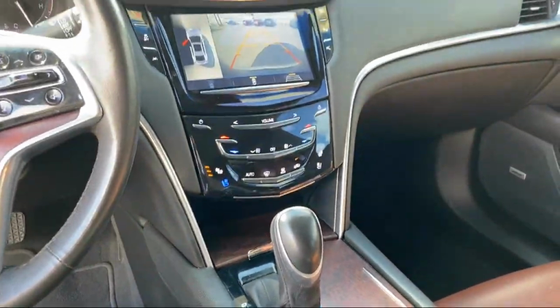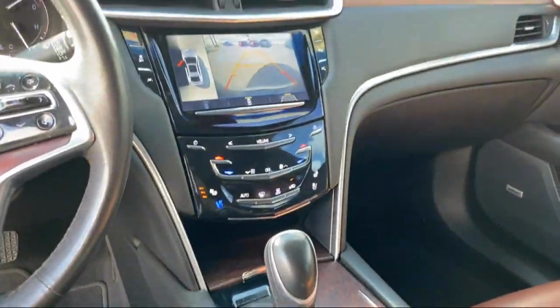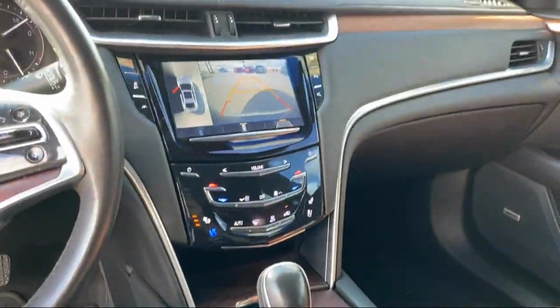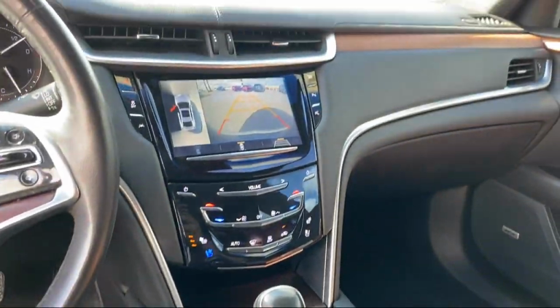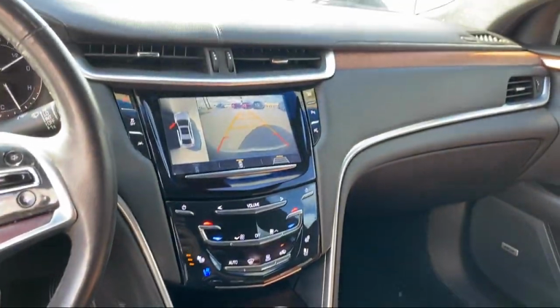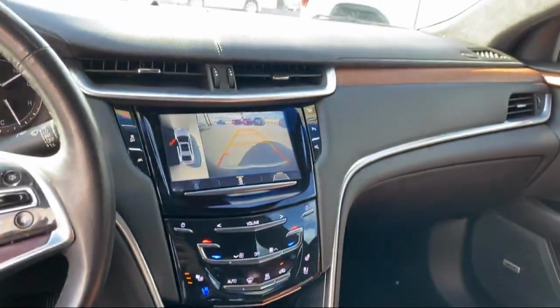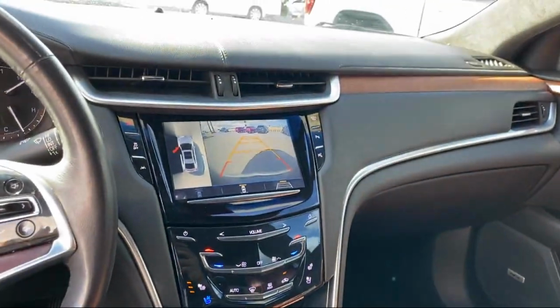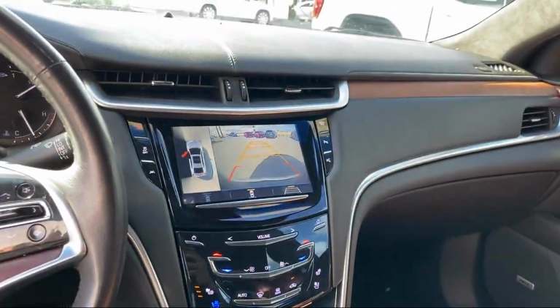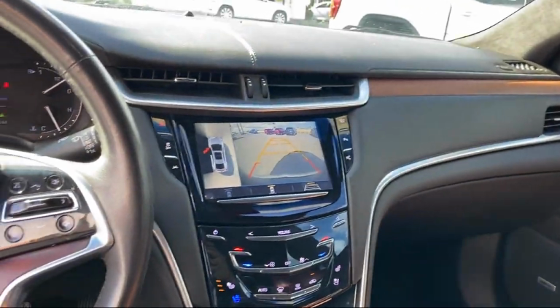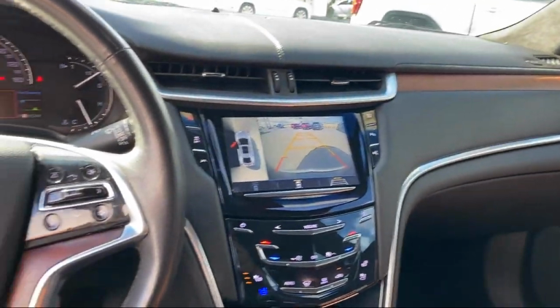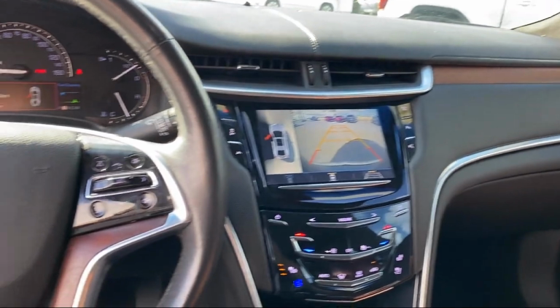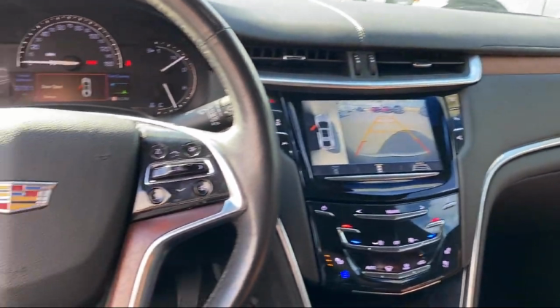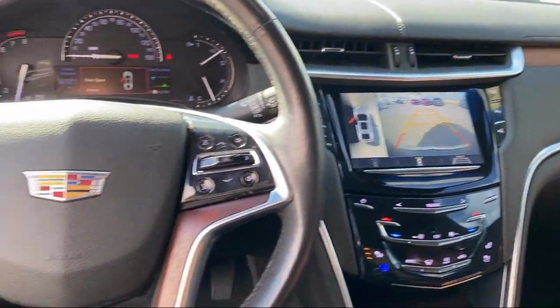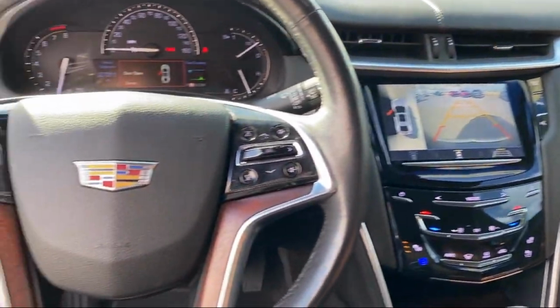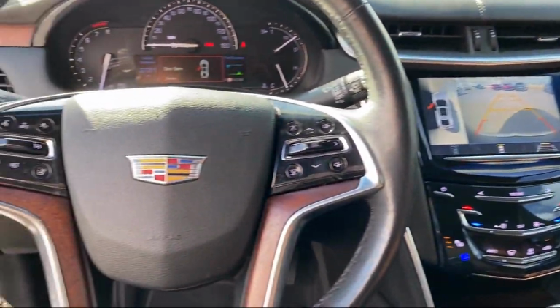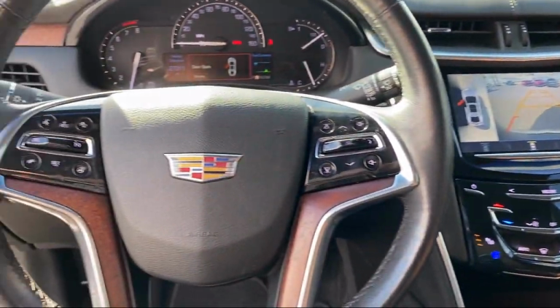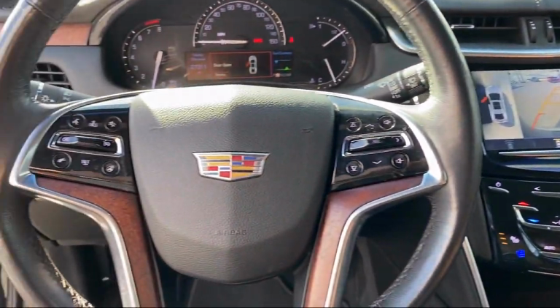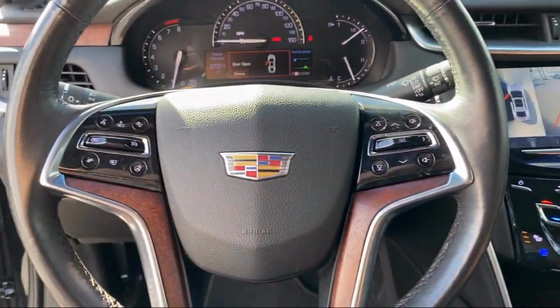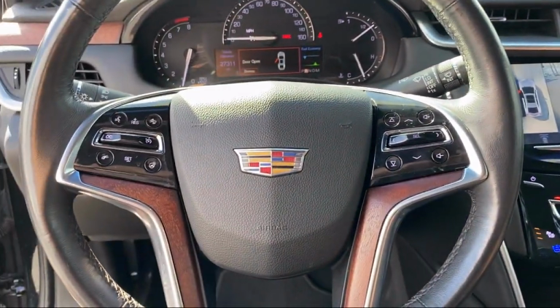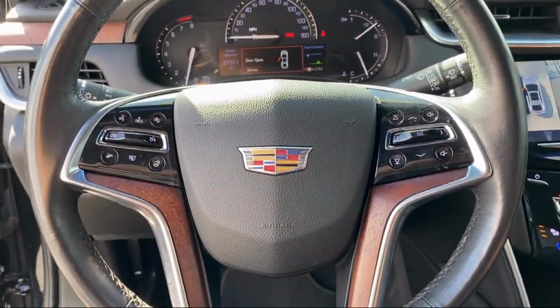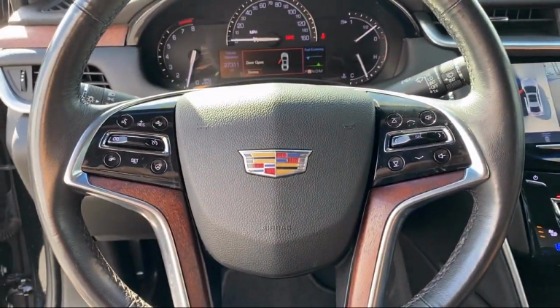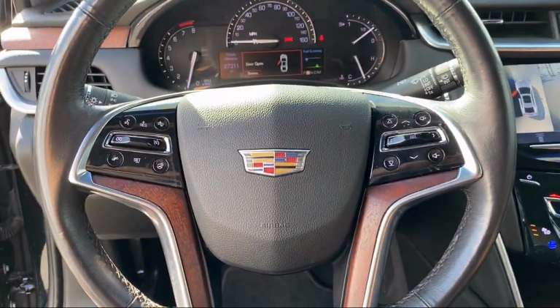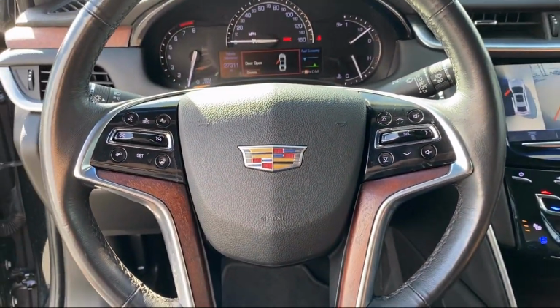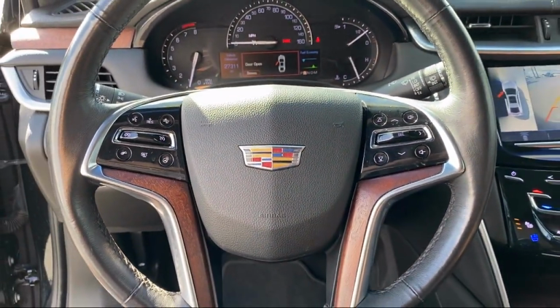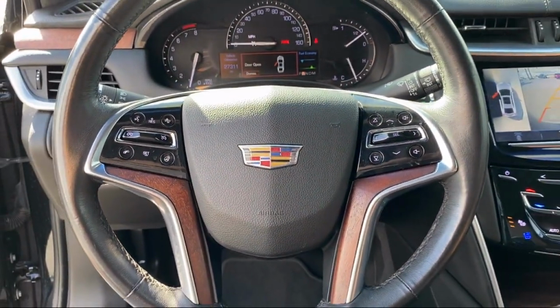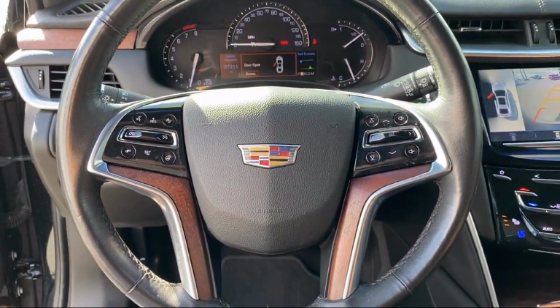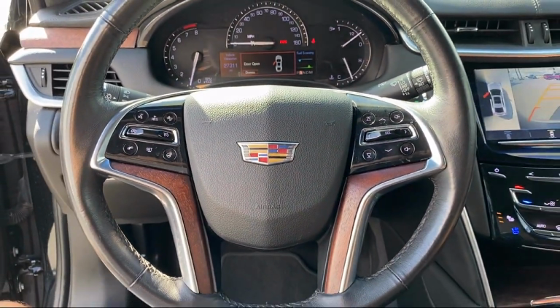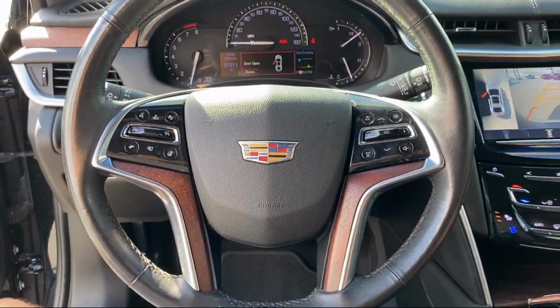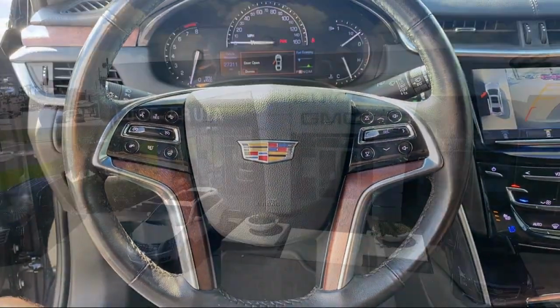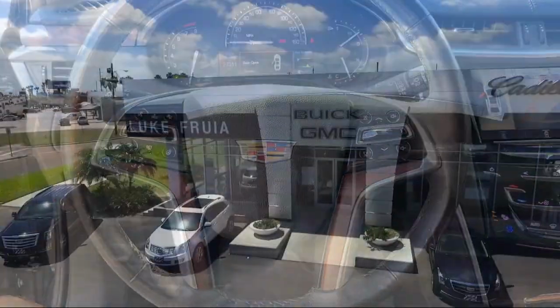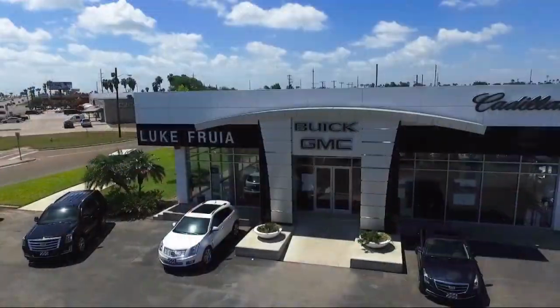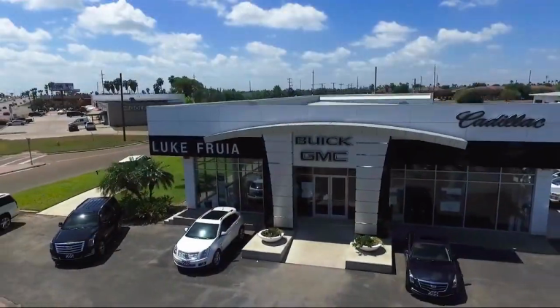Our reviews on Google, Facebook, Carfax, and others say it all. So come see us today — you'll be glad you did.